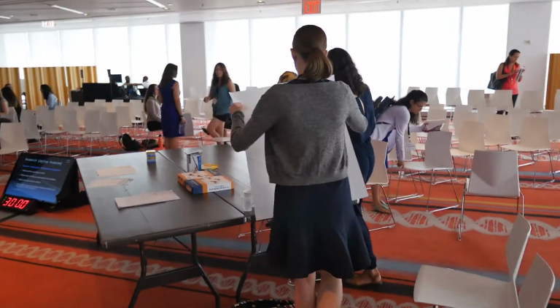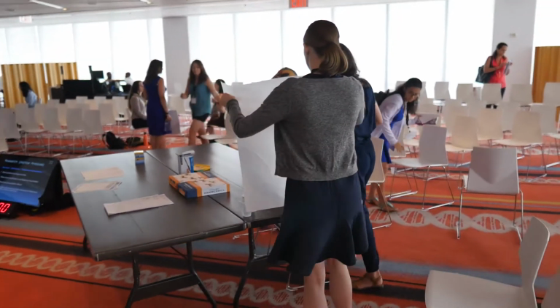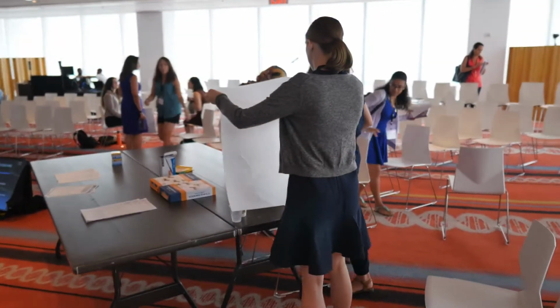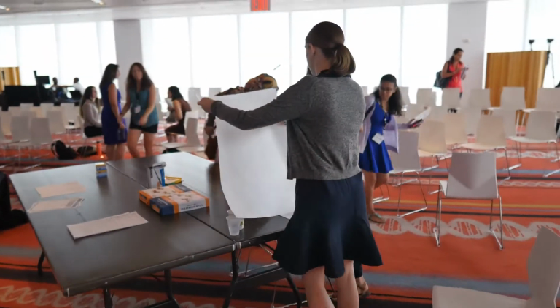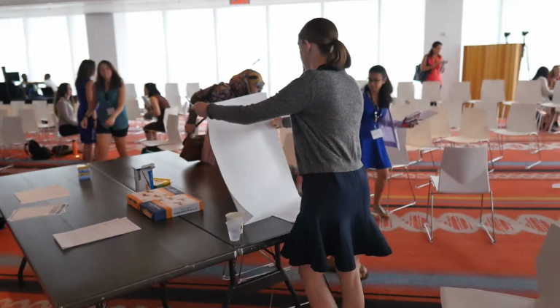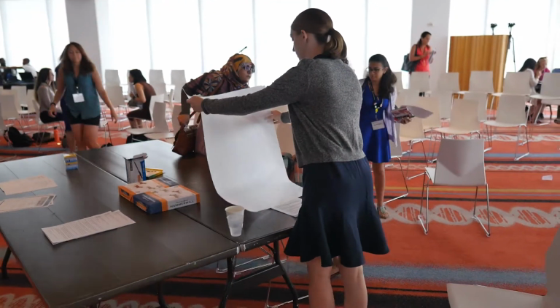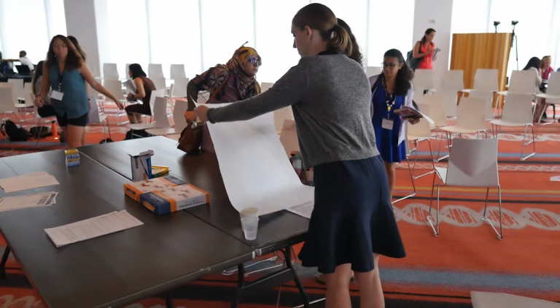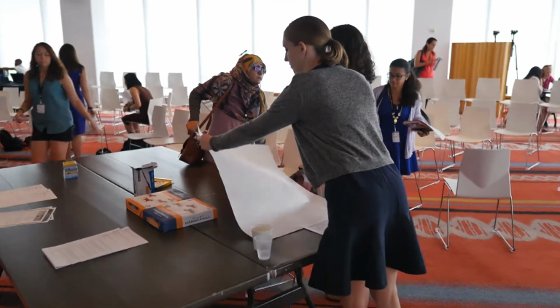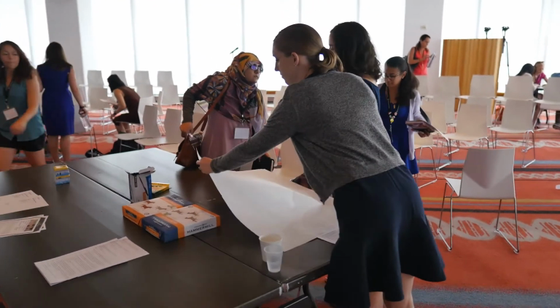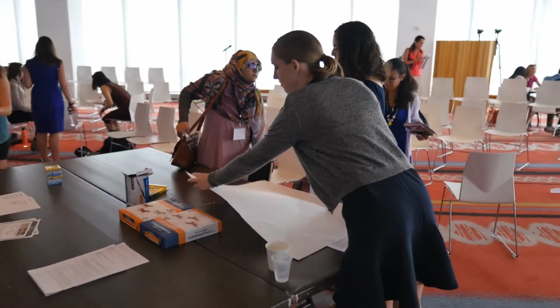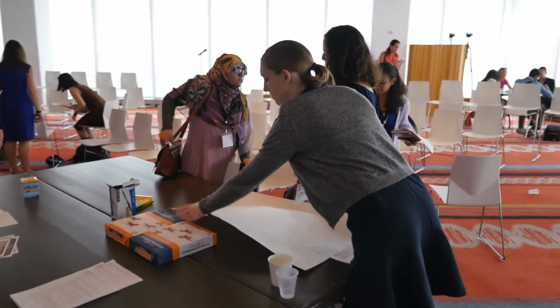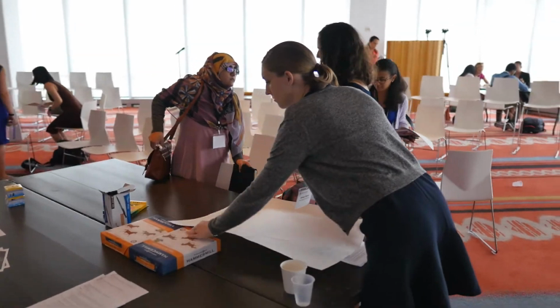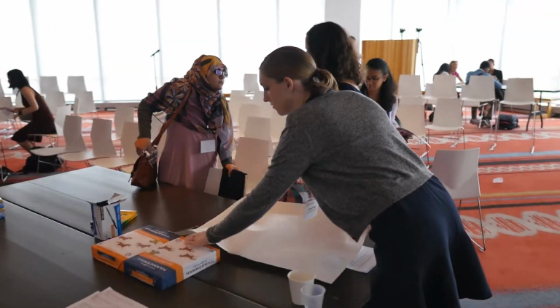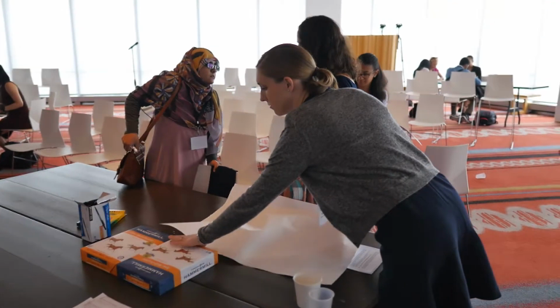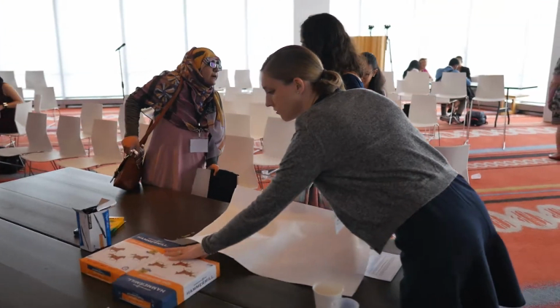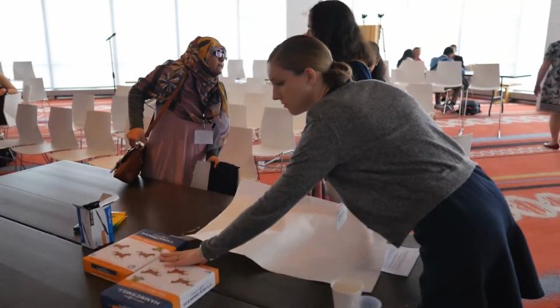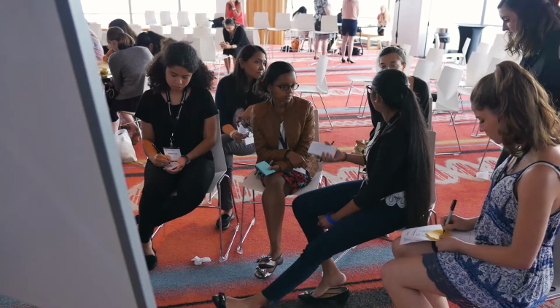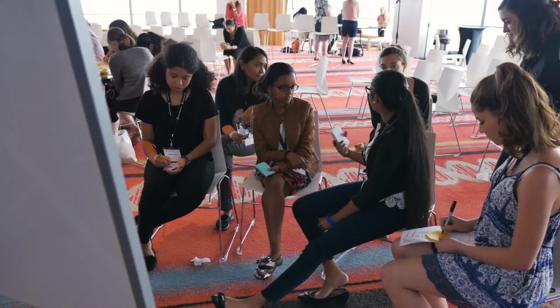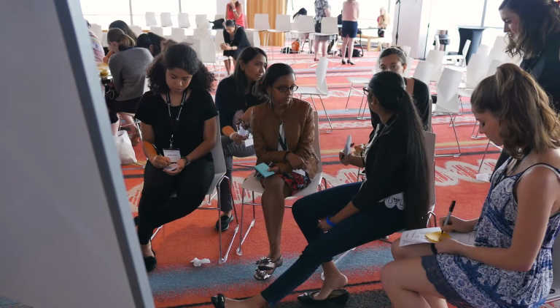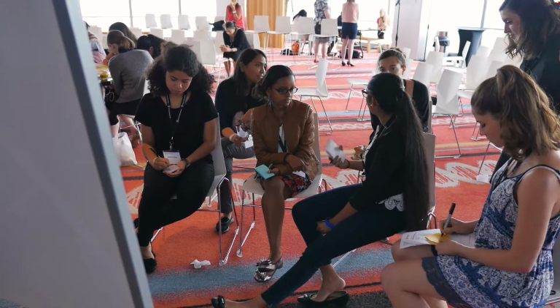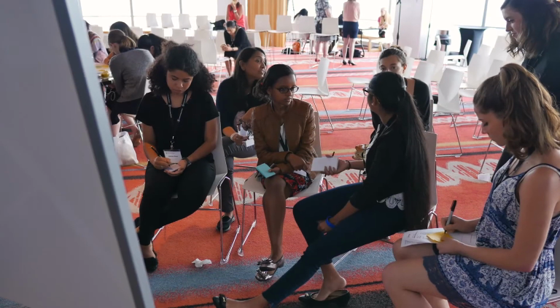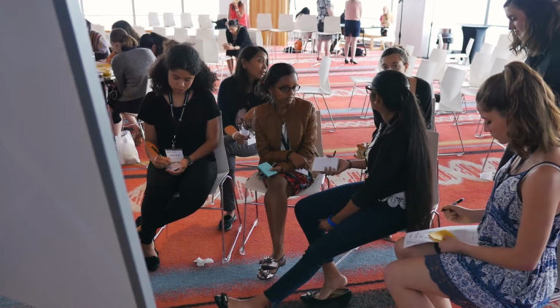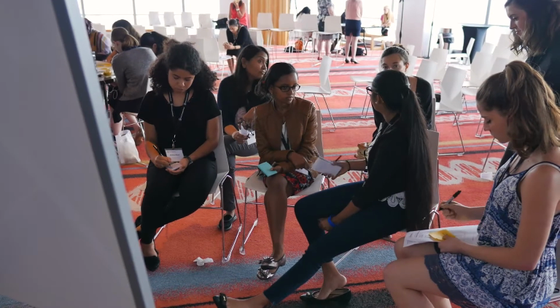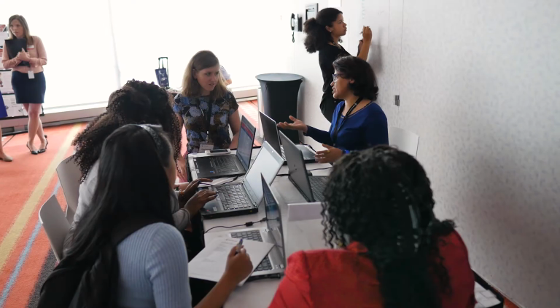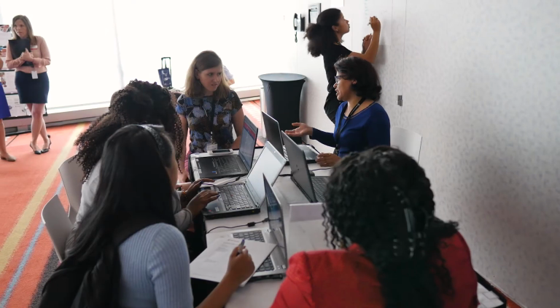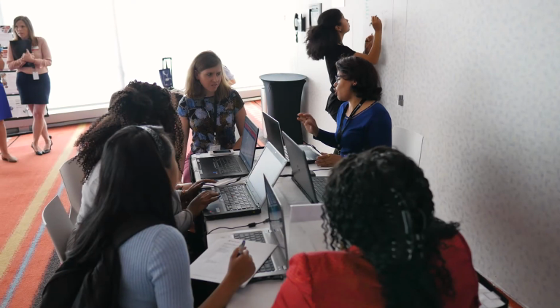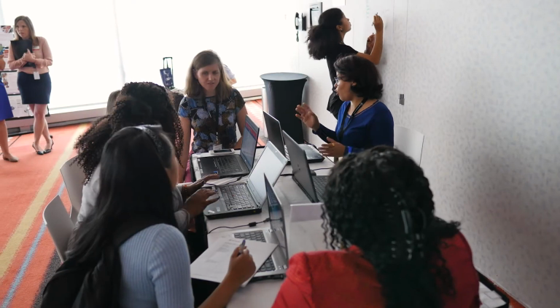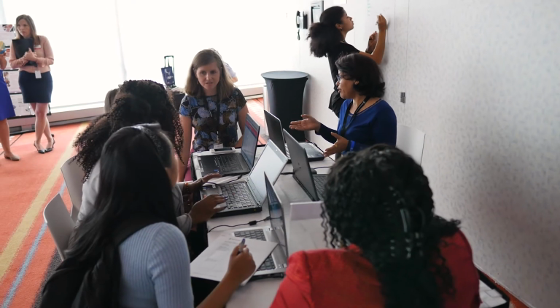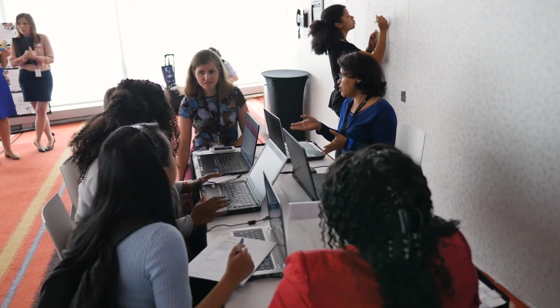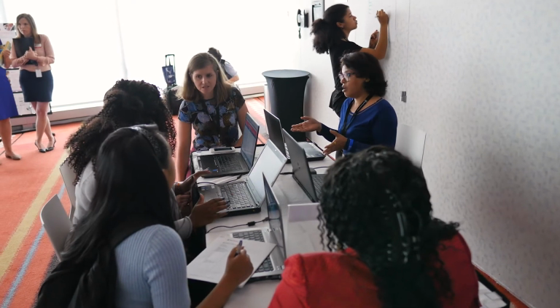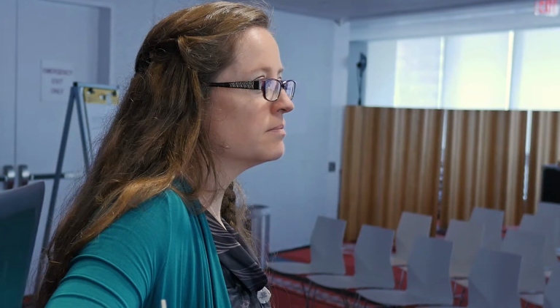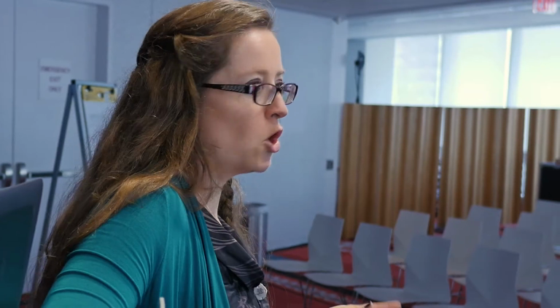What can you bite off and chew right now? You are going to have five hours. Go.